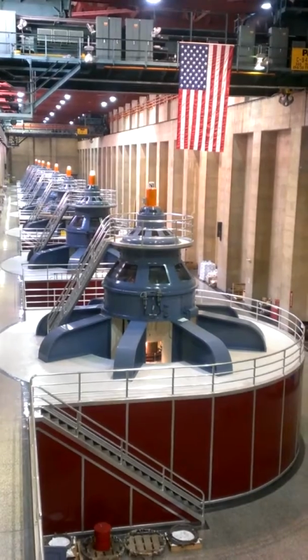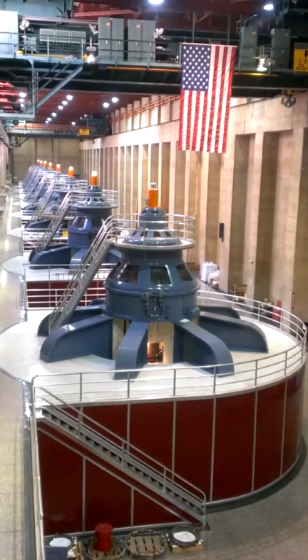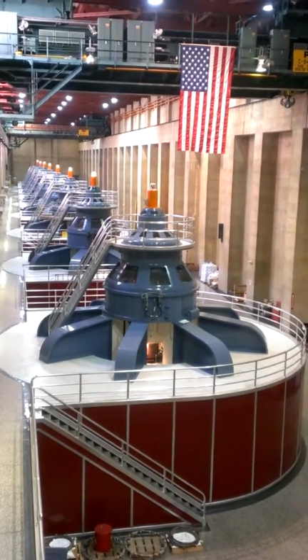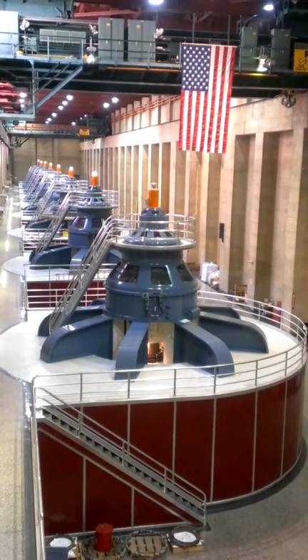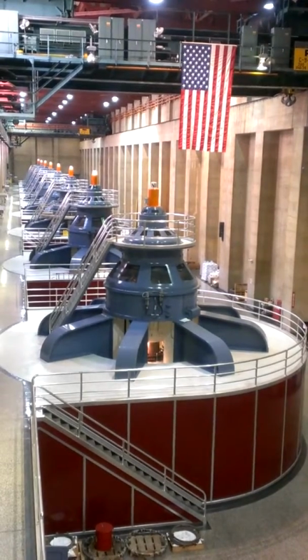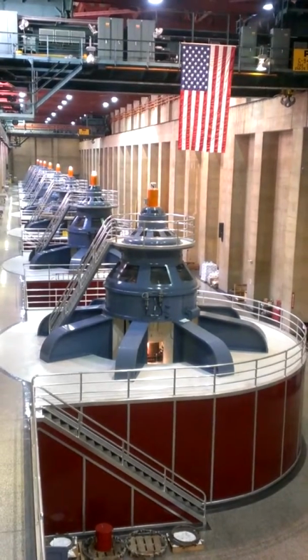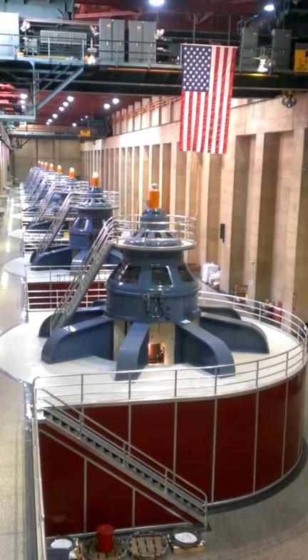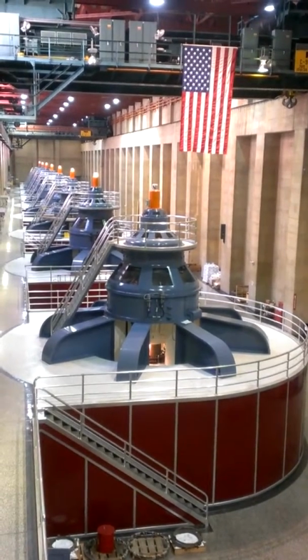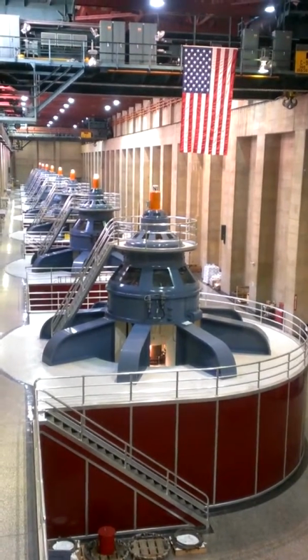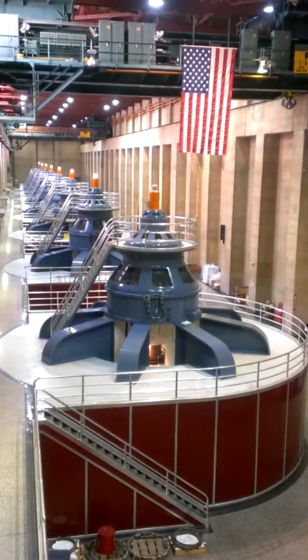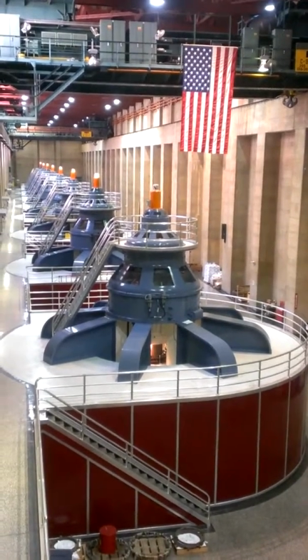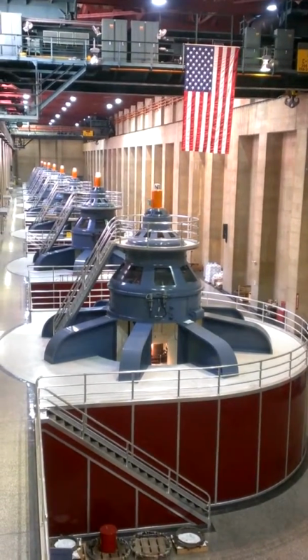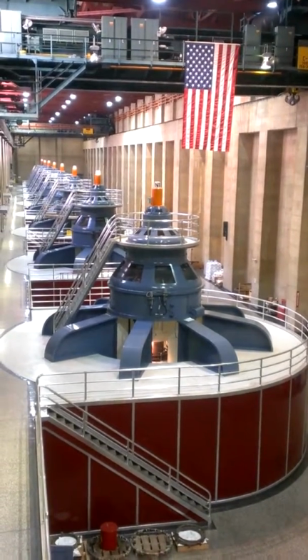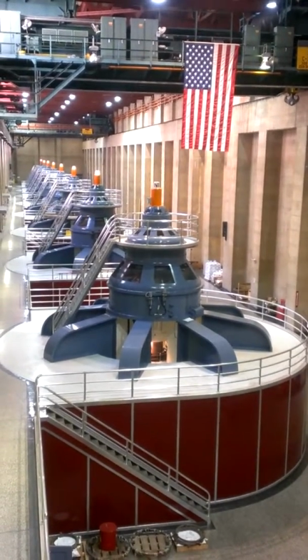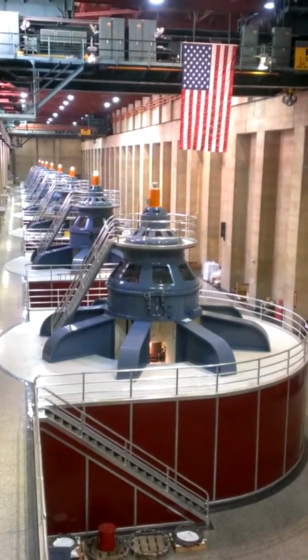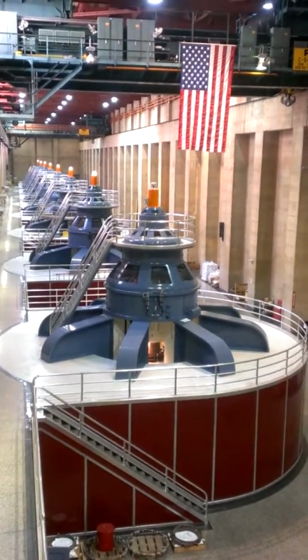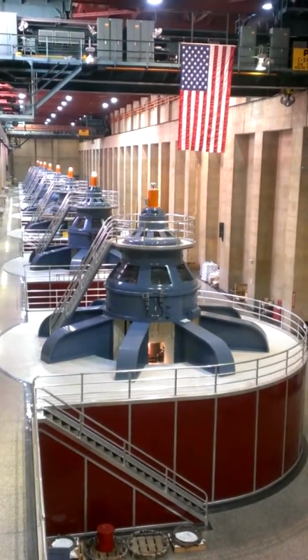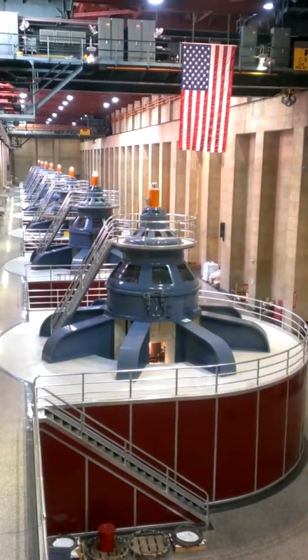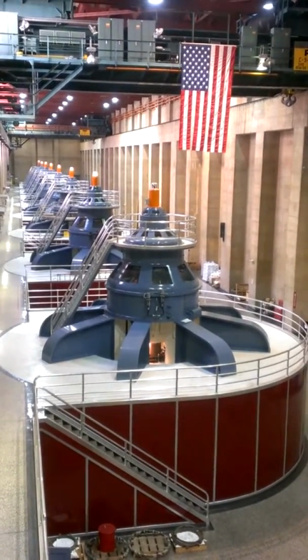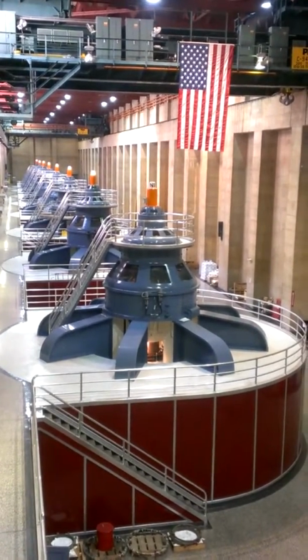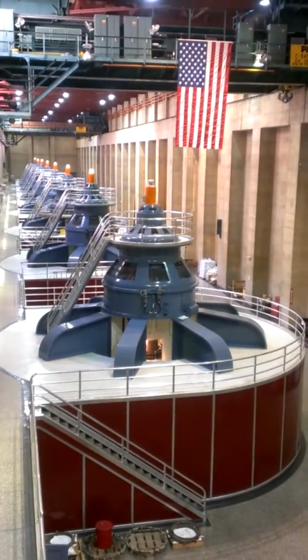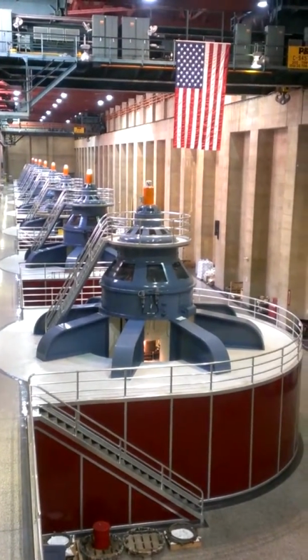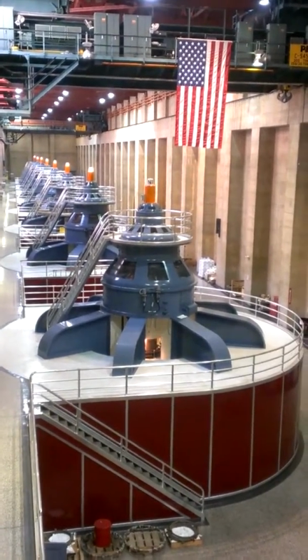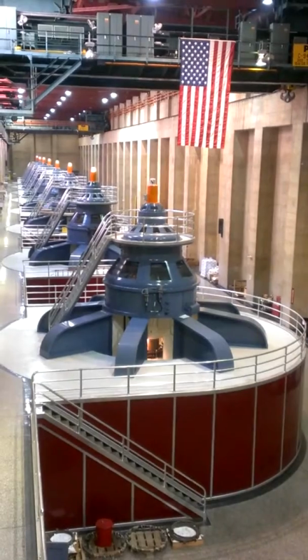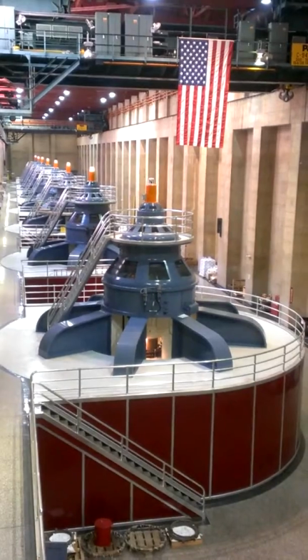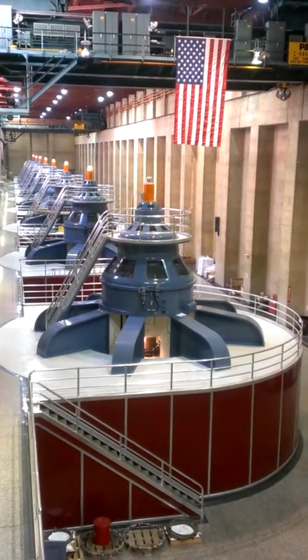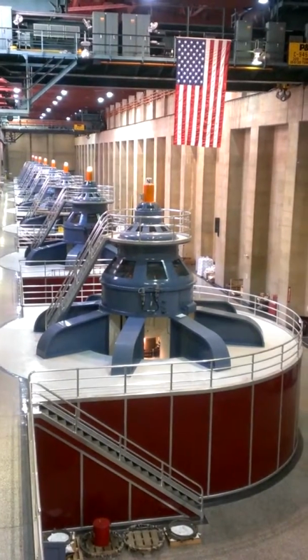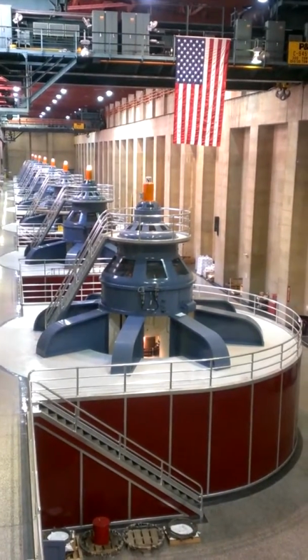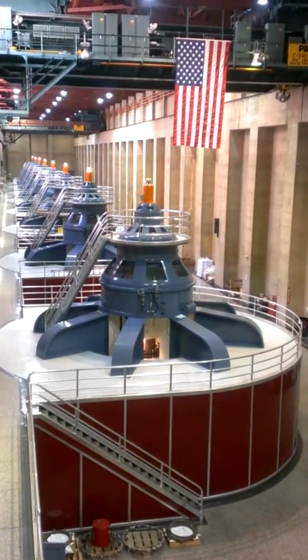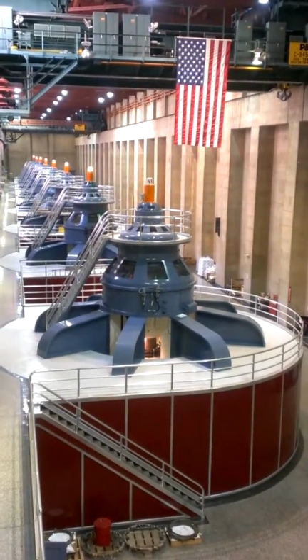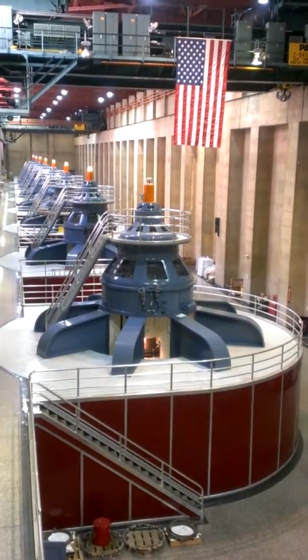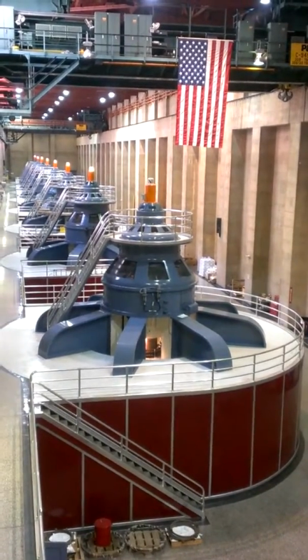The rotor assembly is the biggest piece of the generator — it weighs in at 560 tons — so you may wonder how we get that out for maintenance.